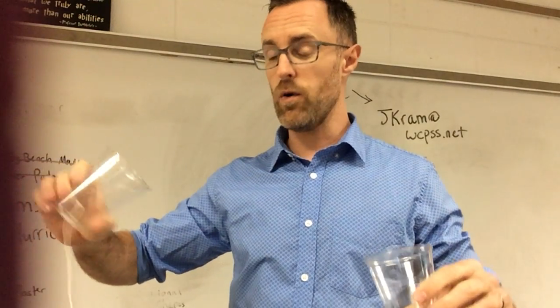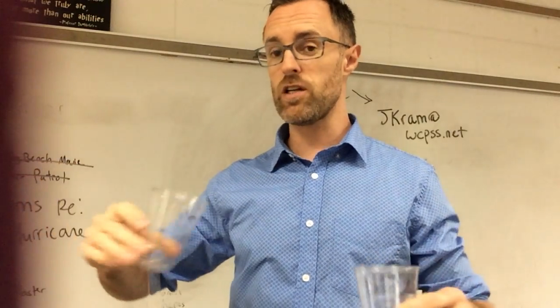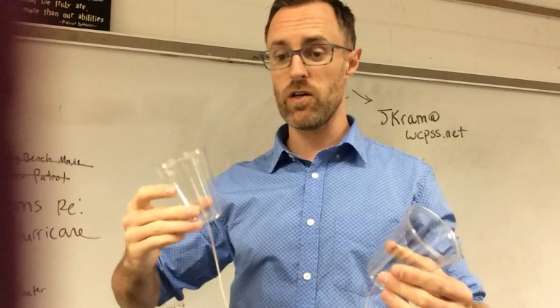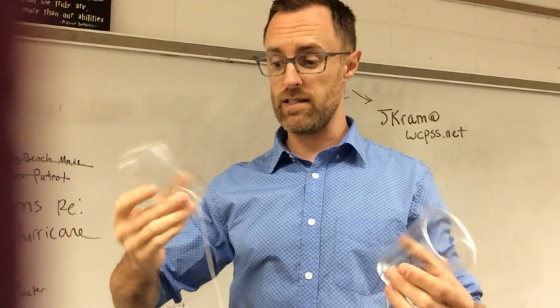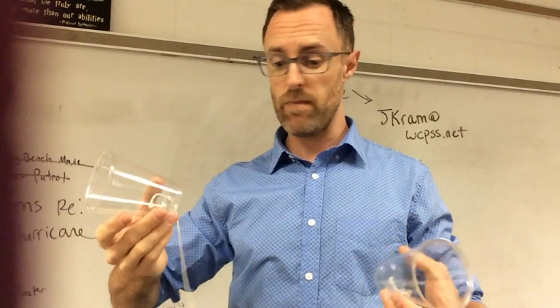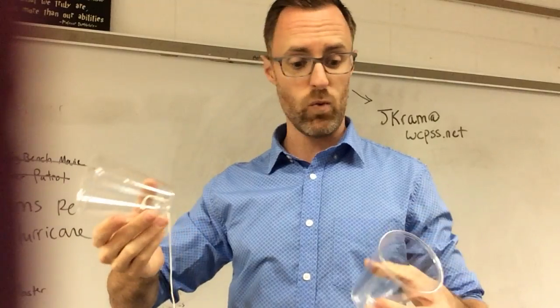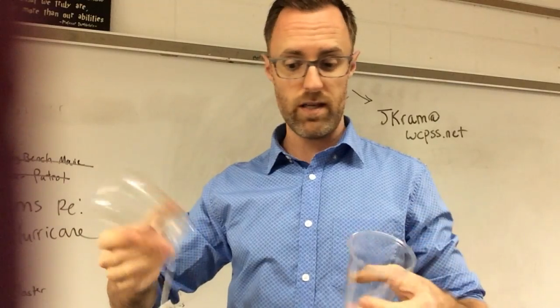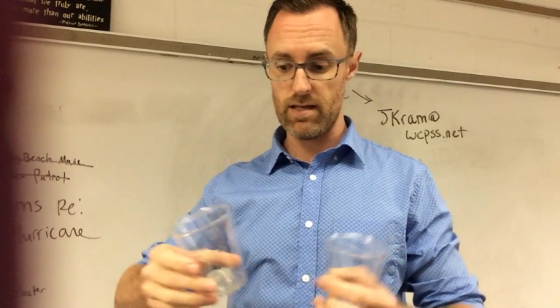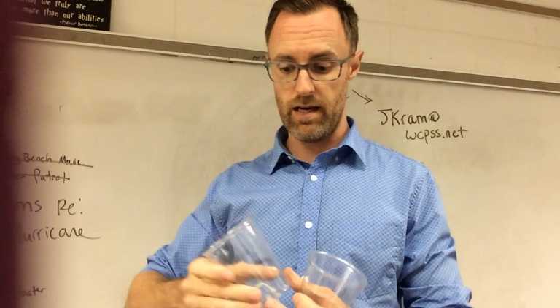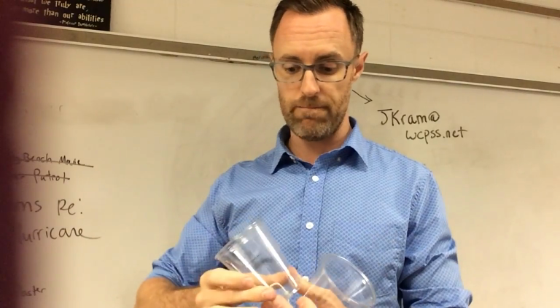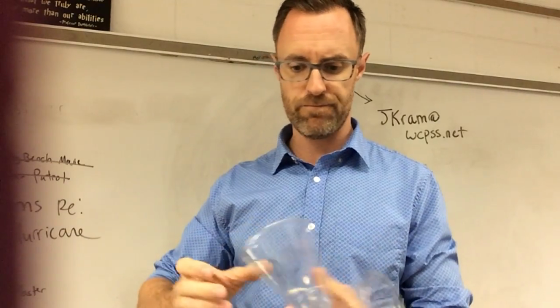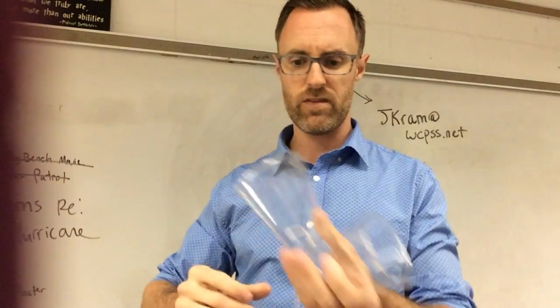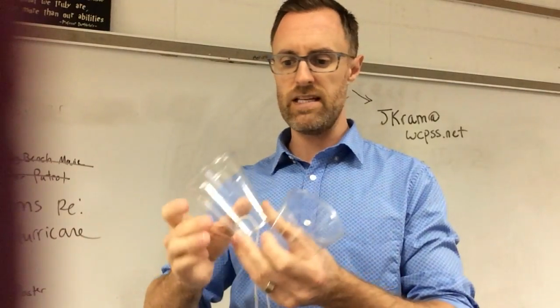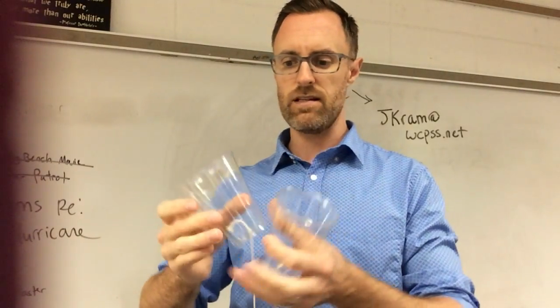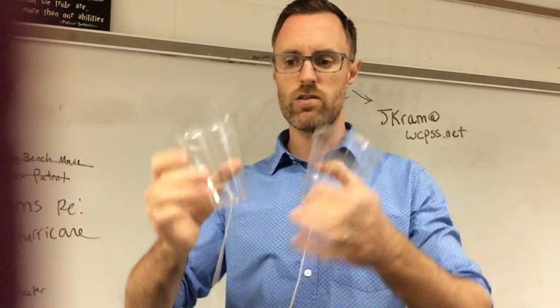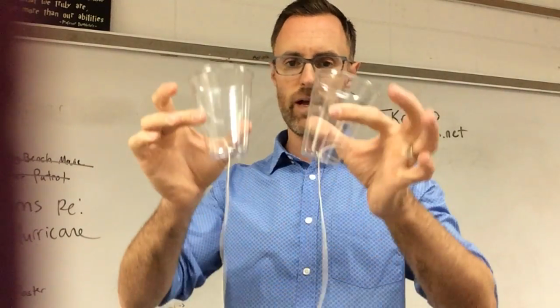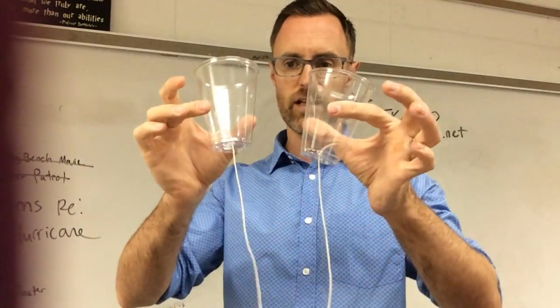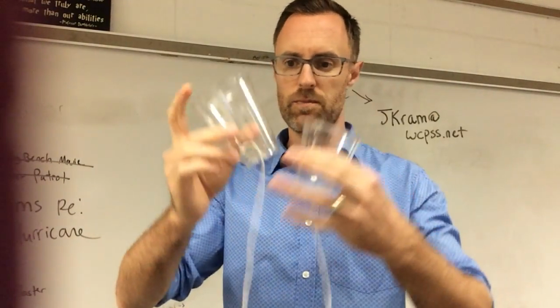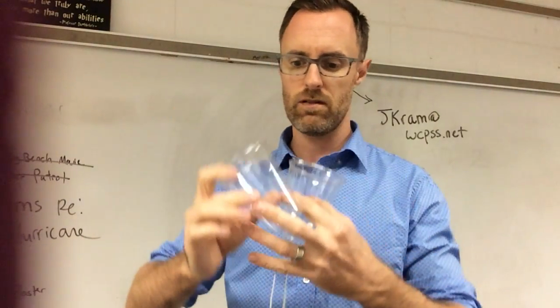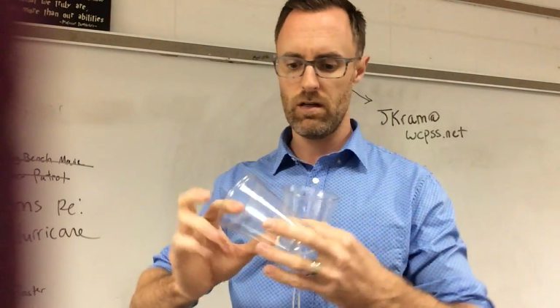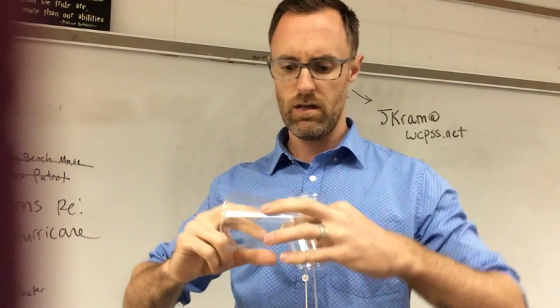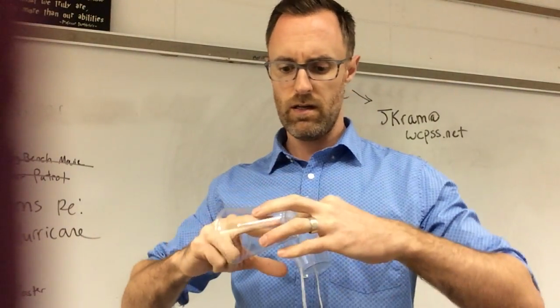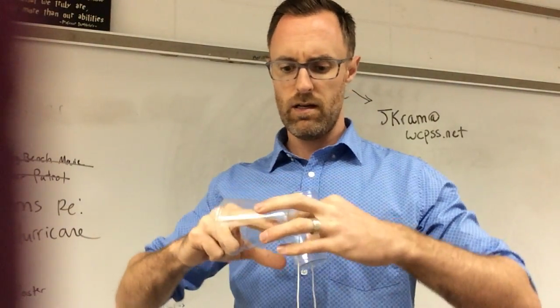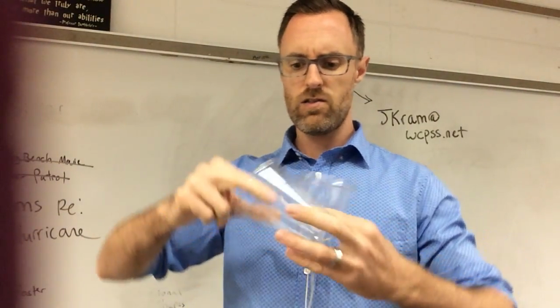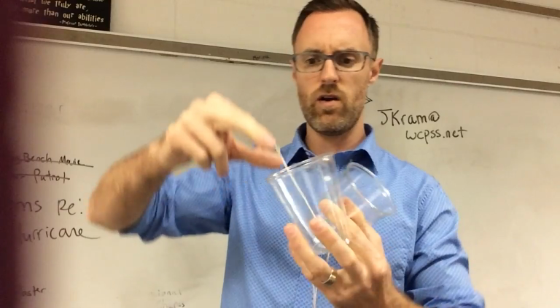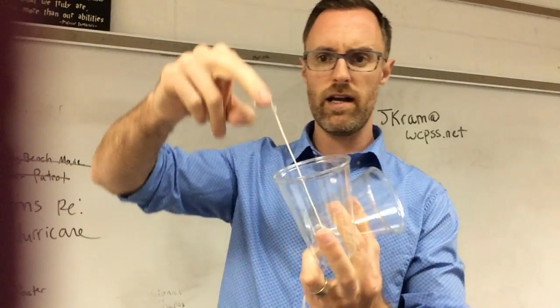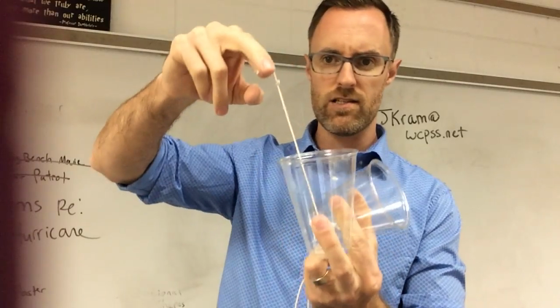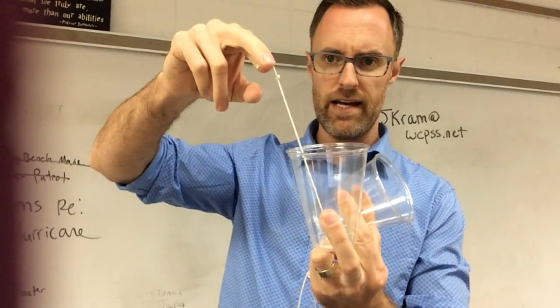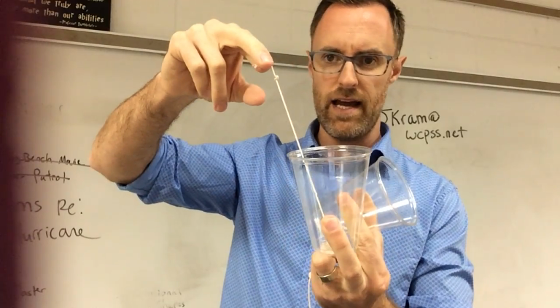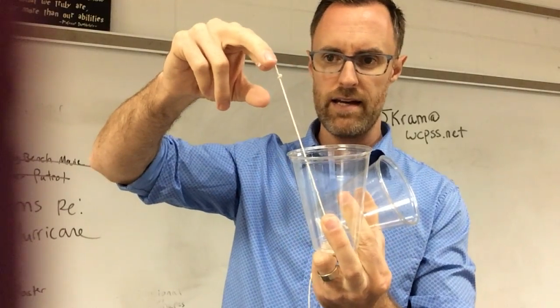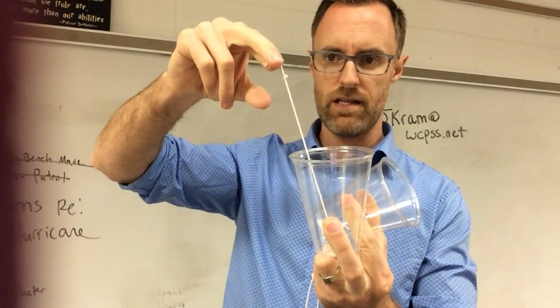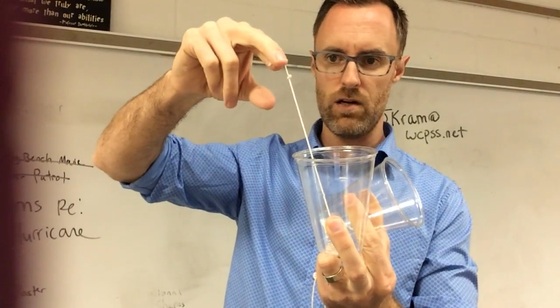What you can do with your kids is make one of these. It's easy — two plastic cups, string. I just tied a knot here.